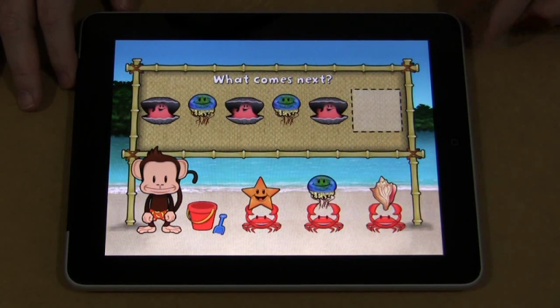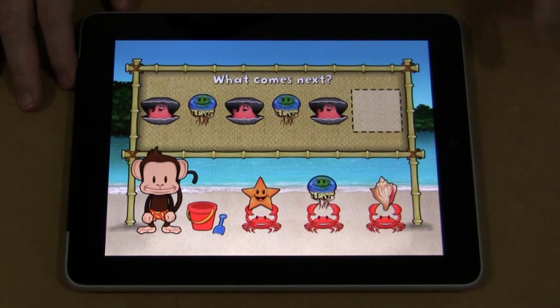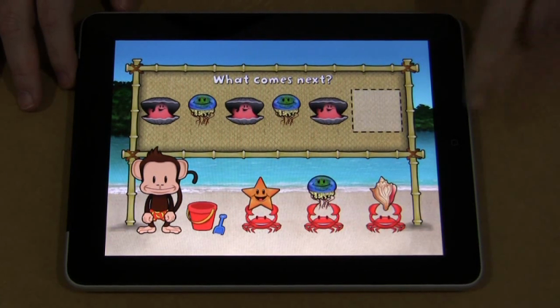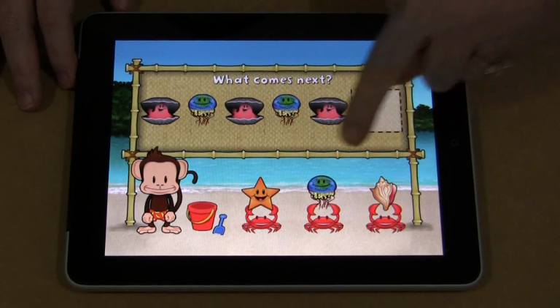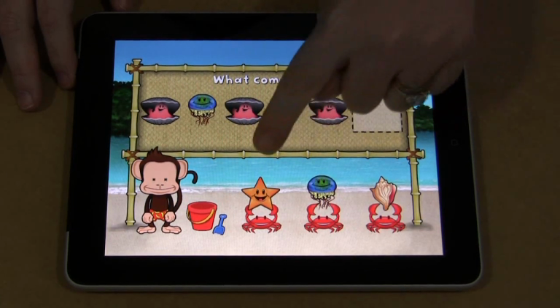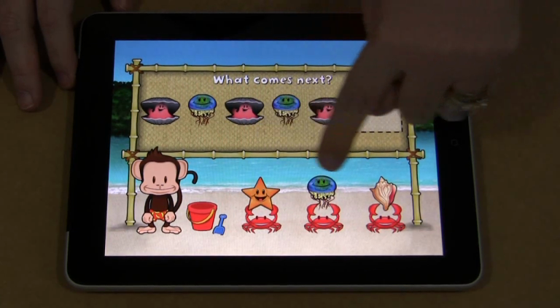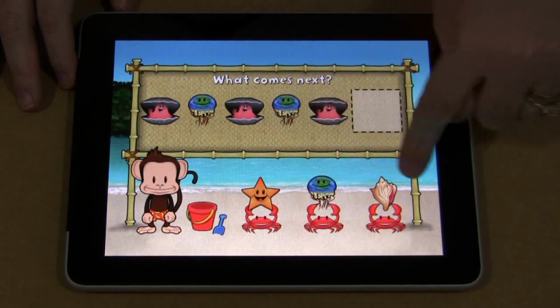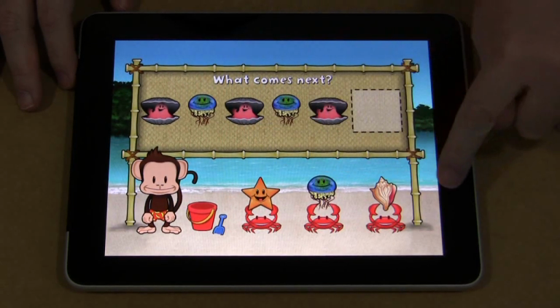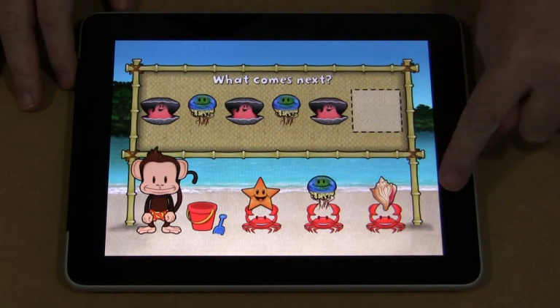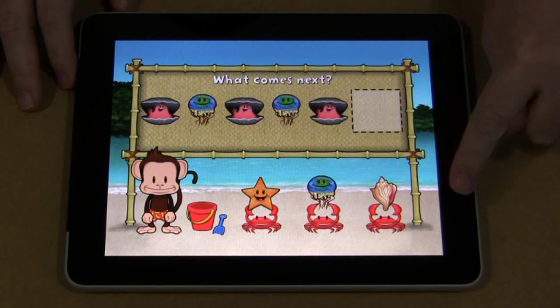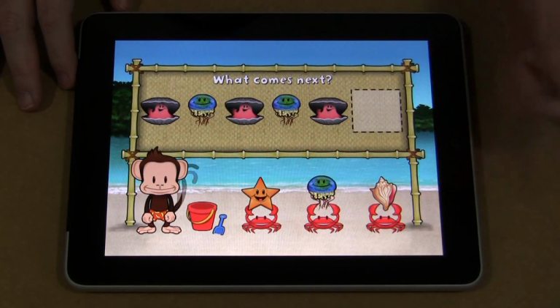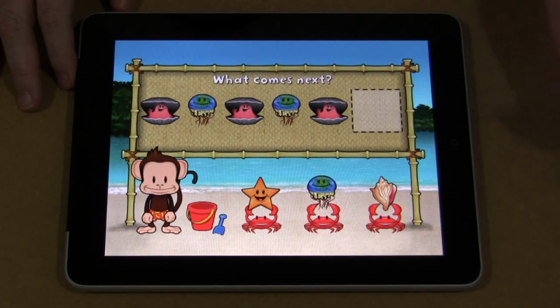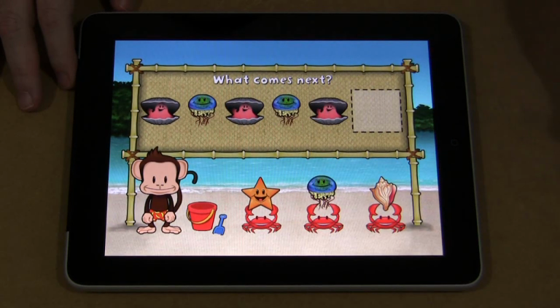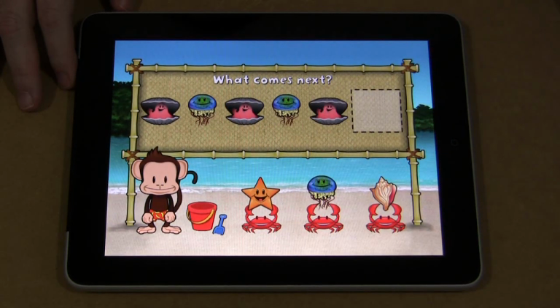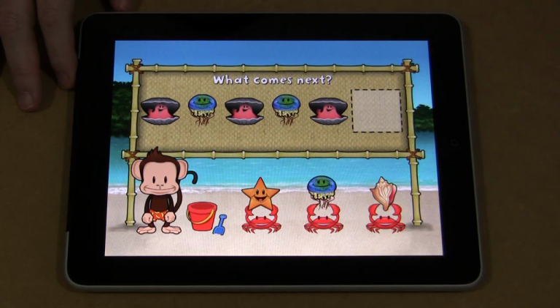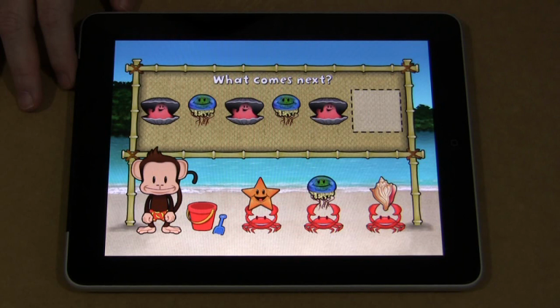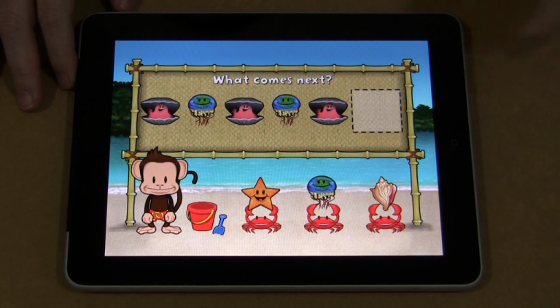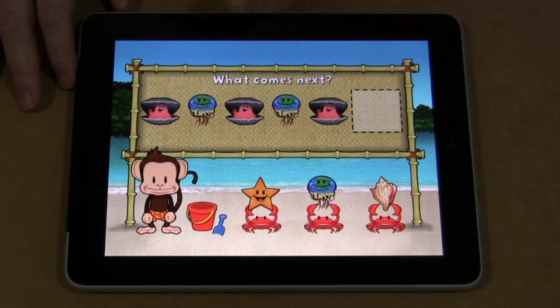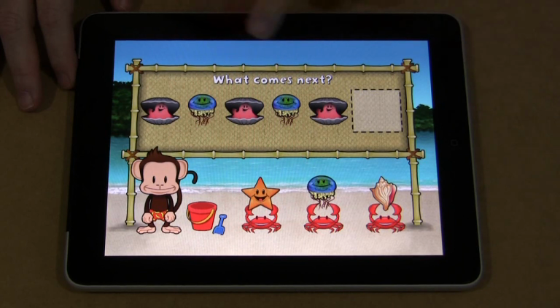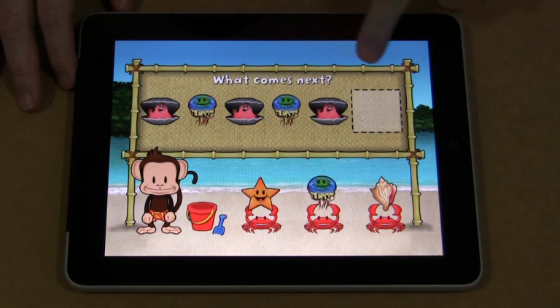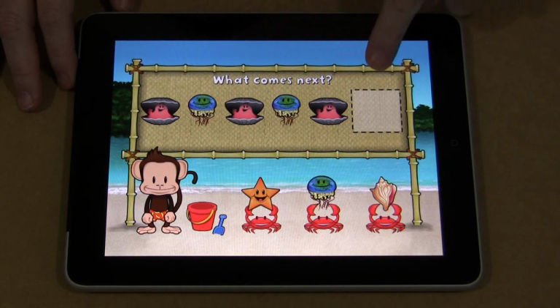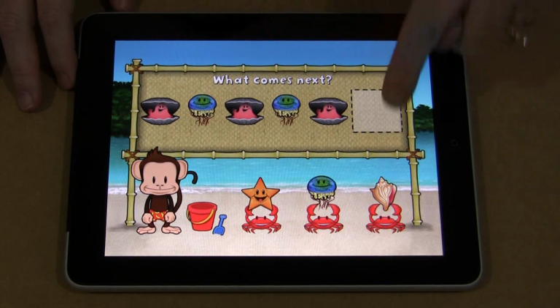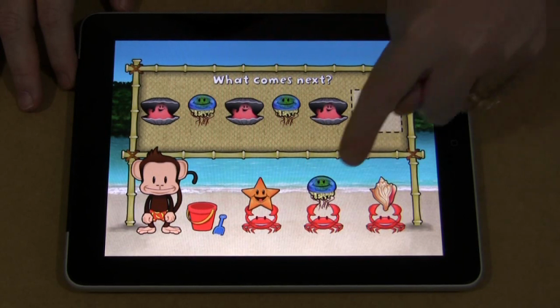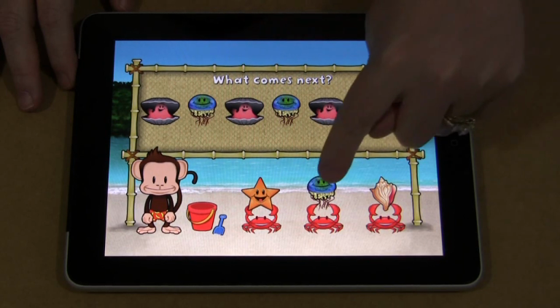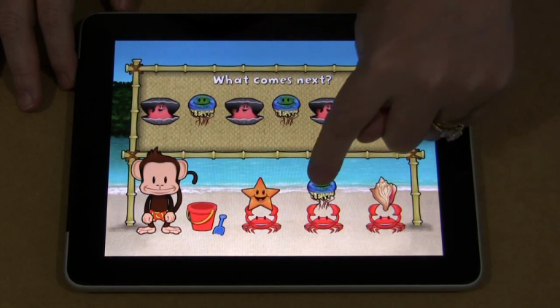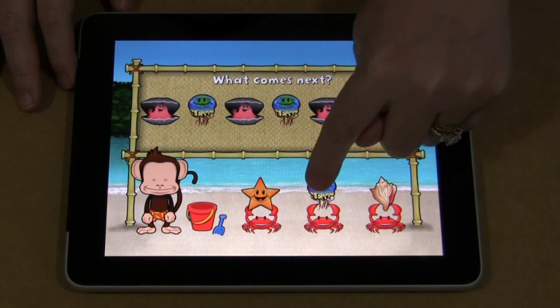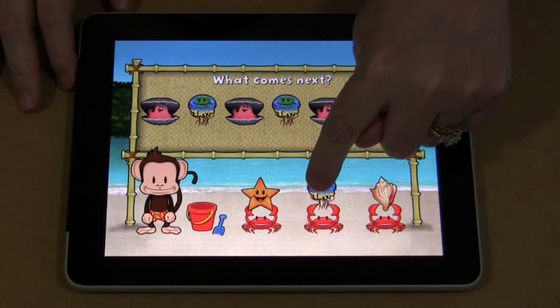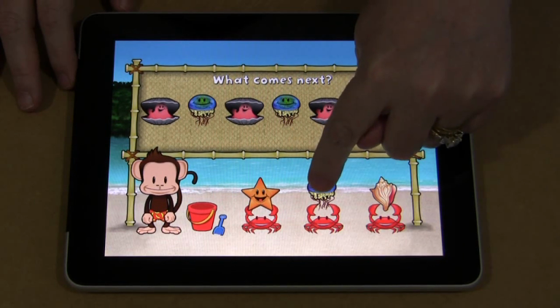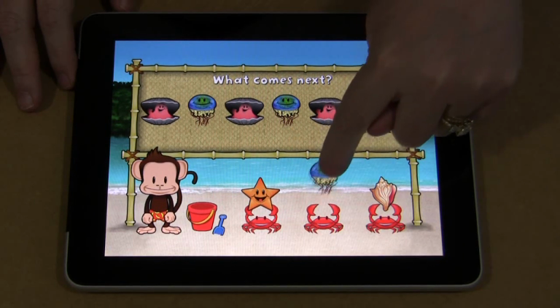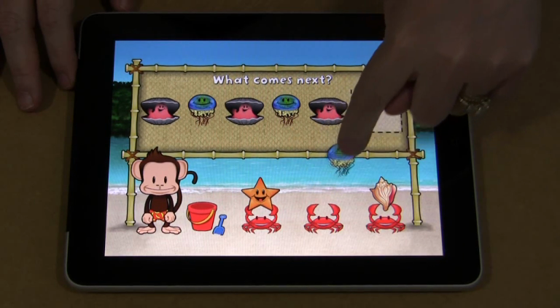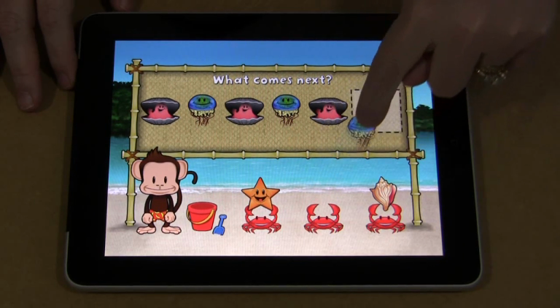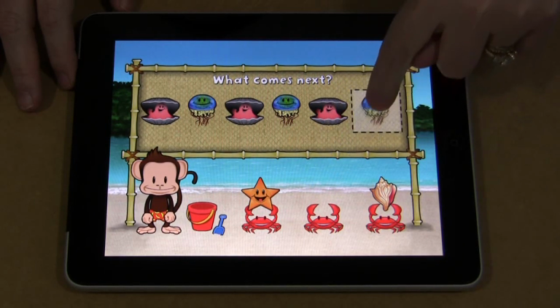So then they have to look down here and try to figure out what's going to come after that — it's going to be the jellyfish.